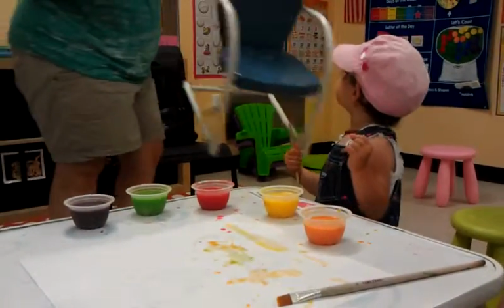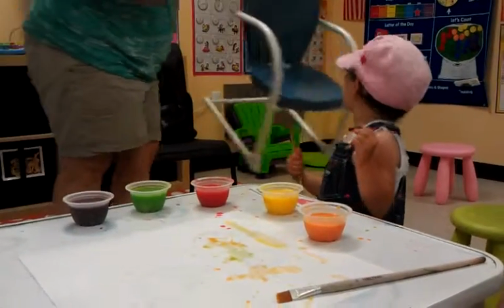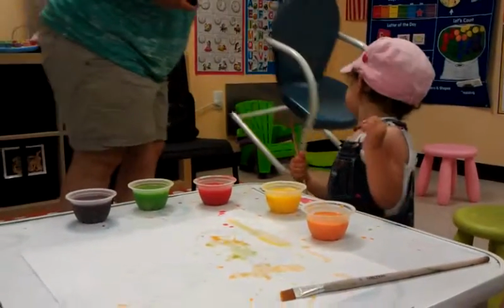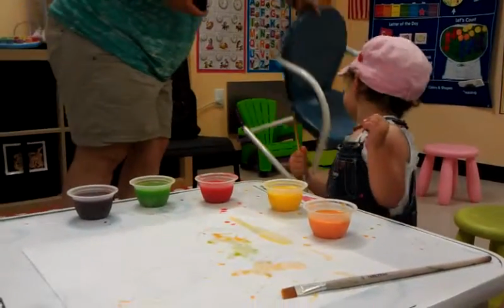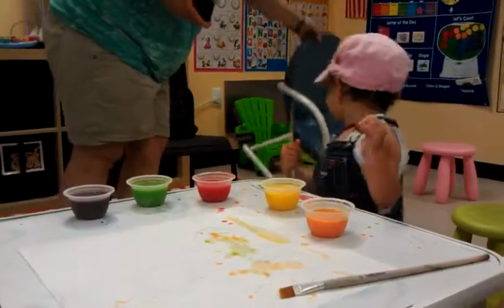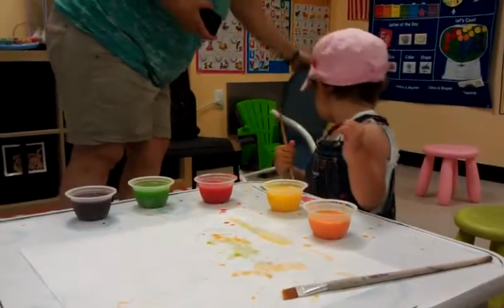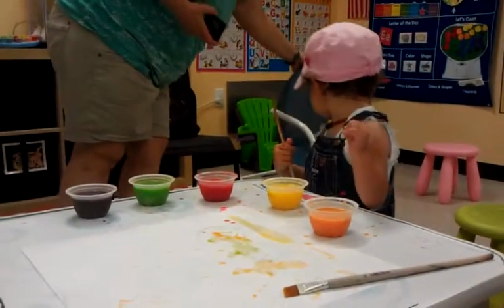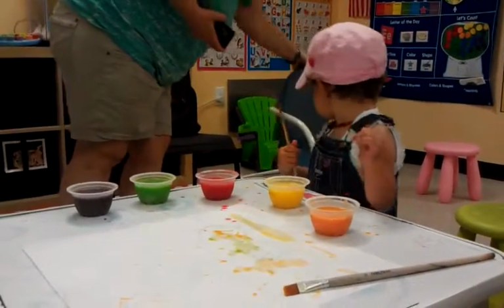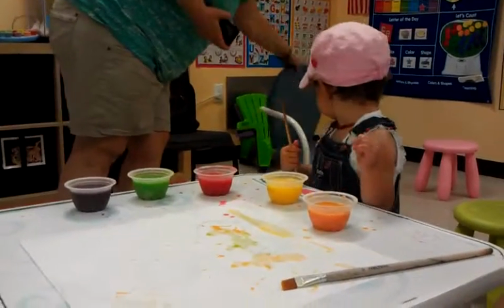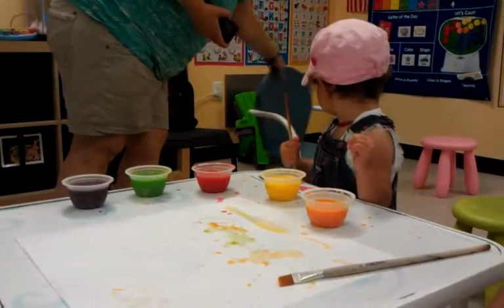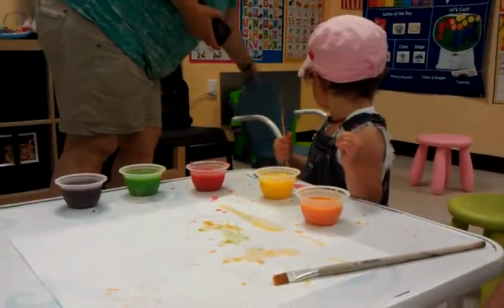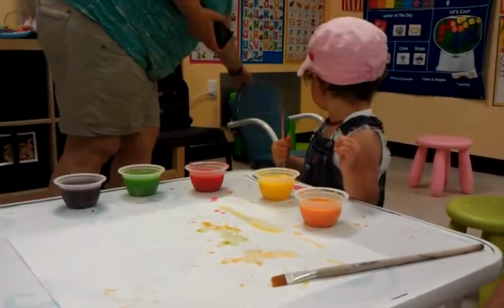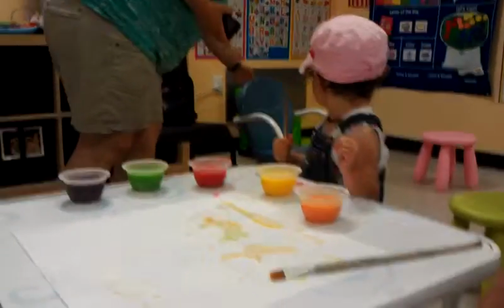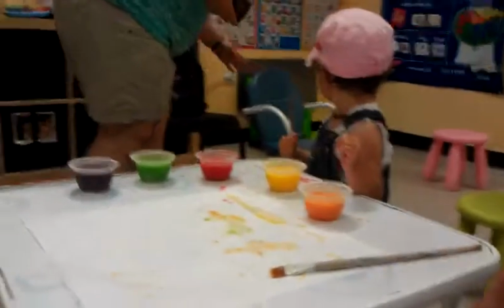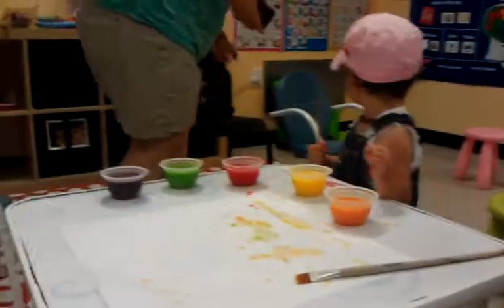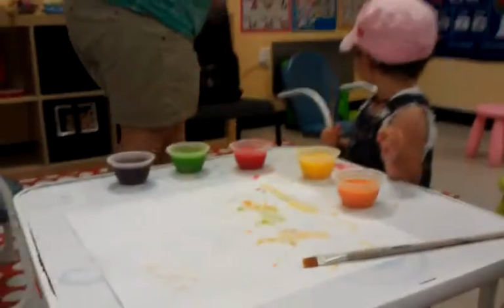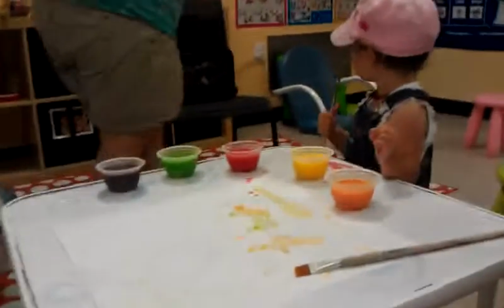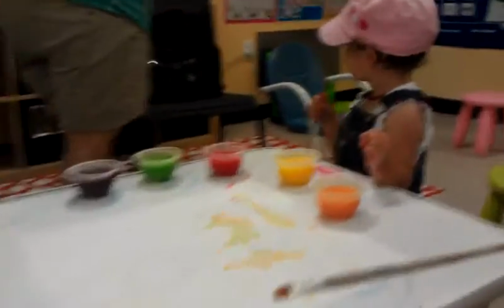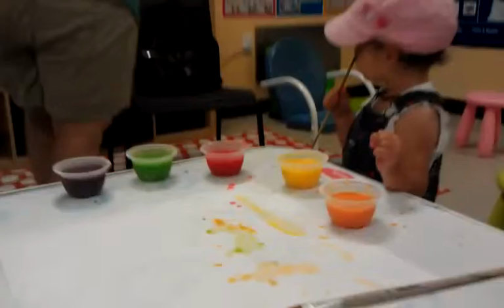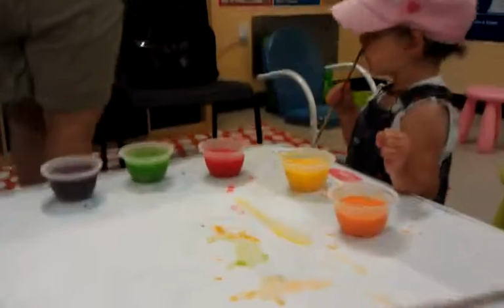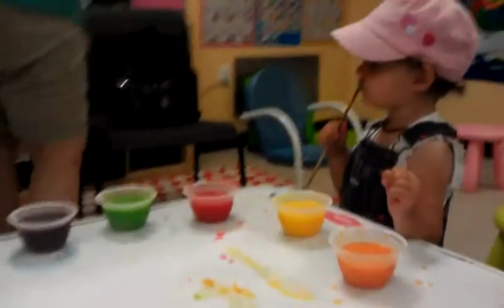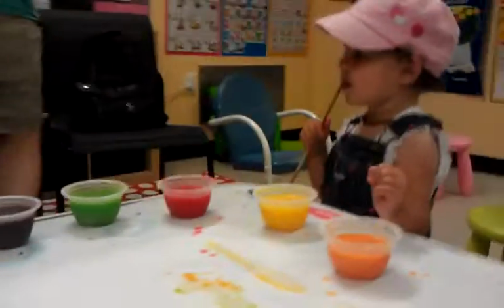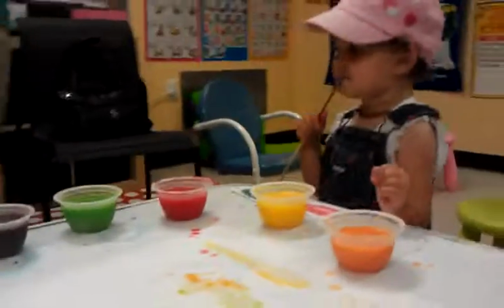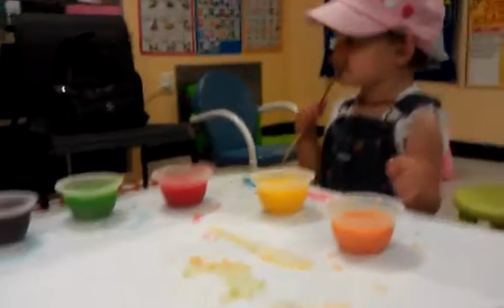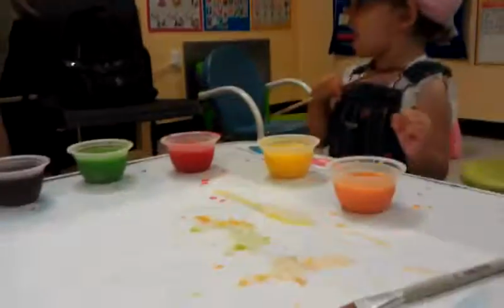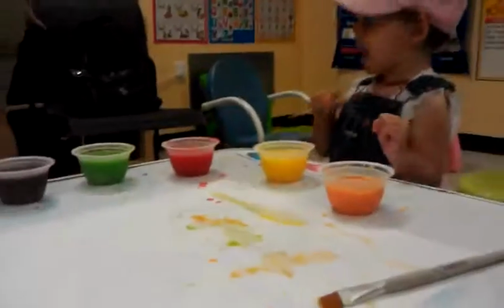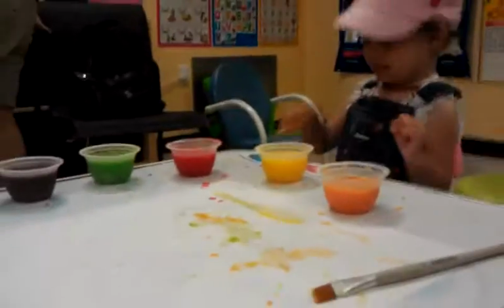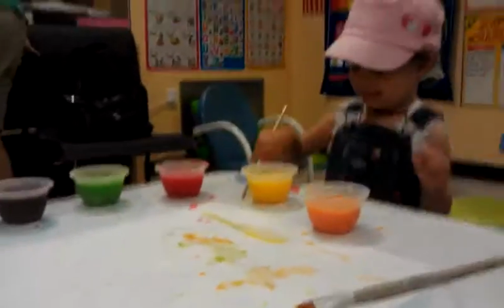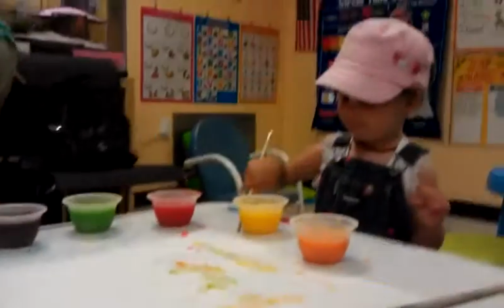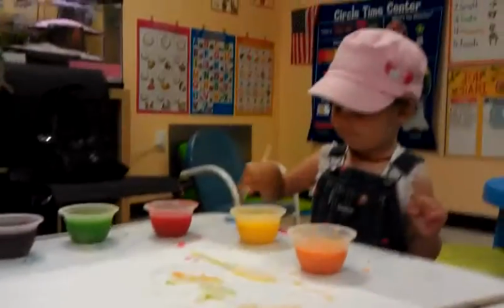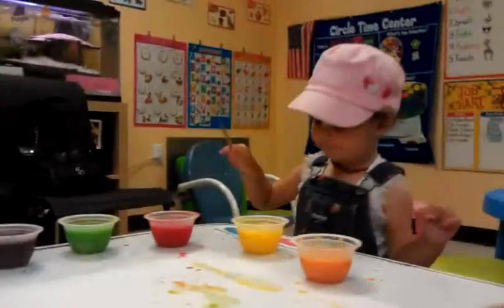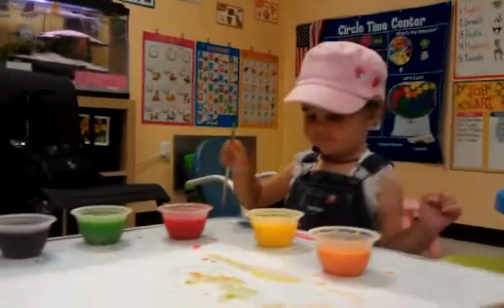You all done? Can you say splat? Splat. Splat.